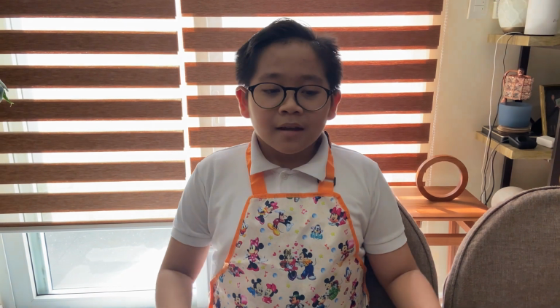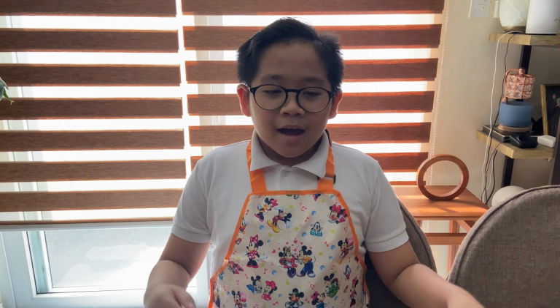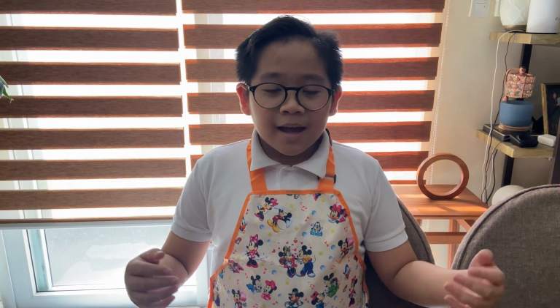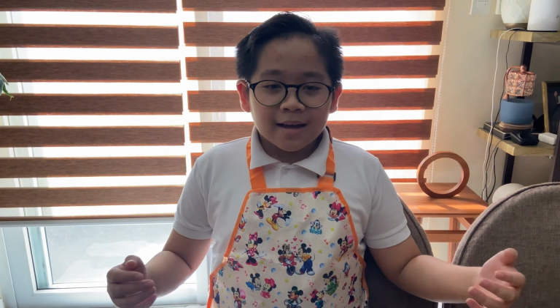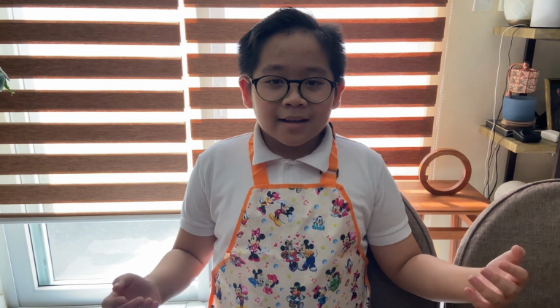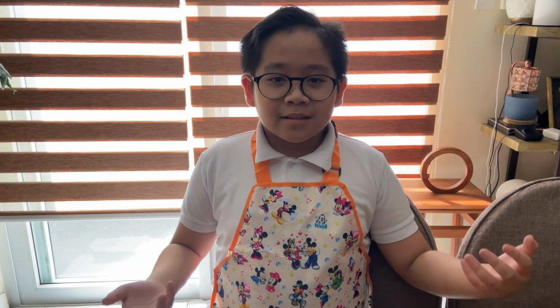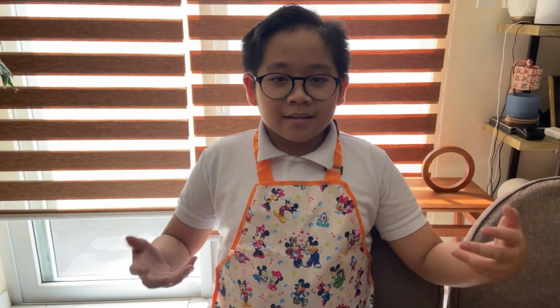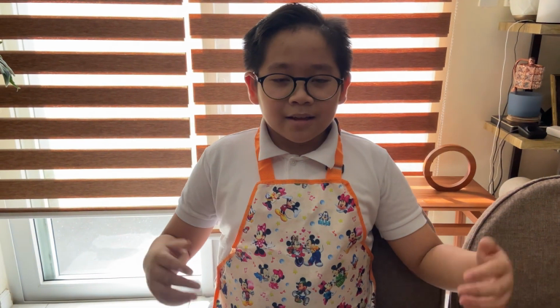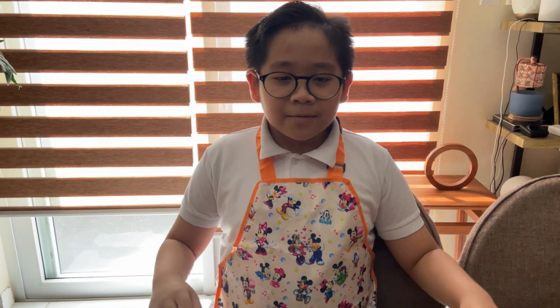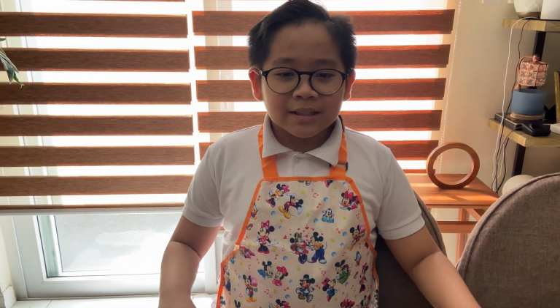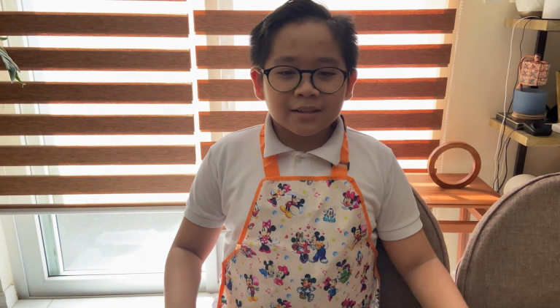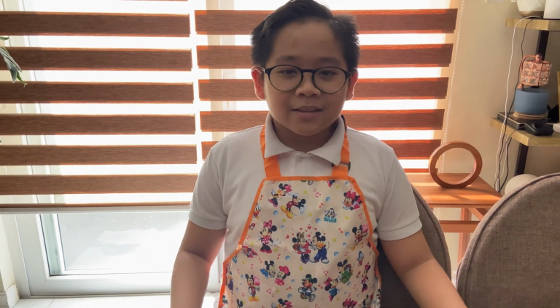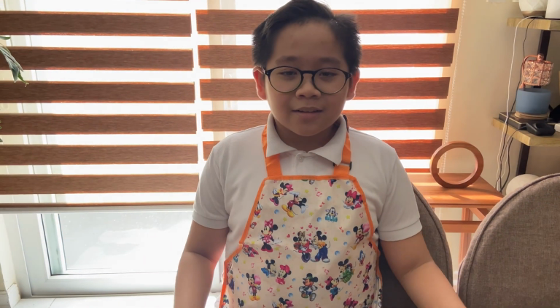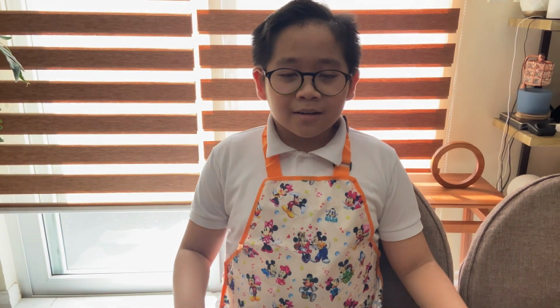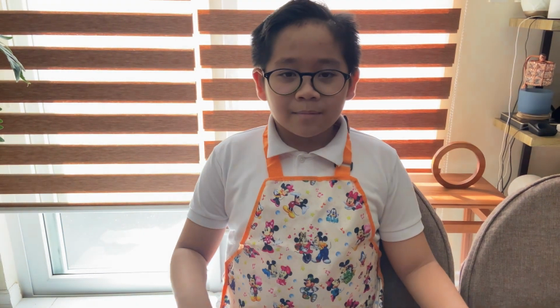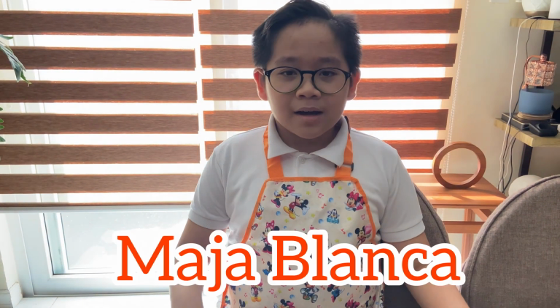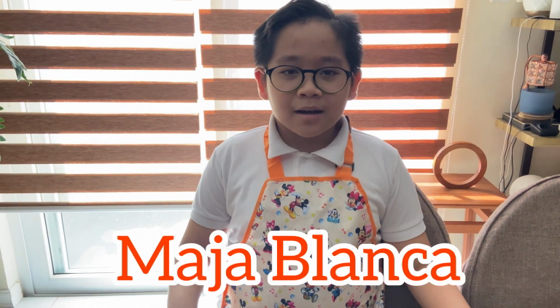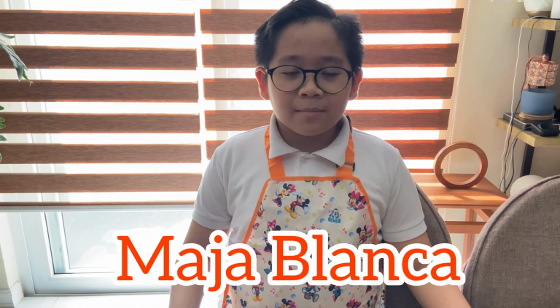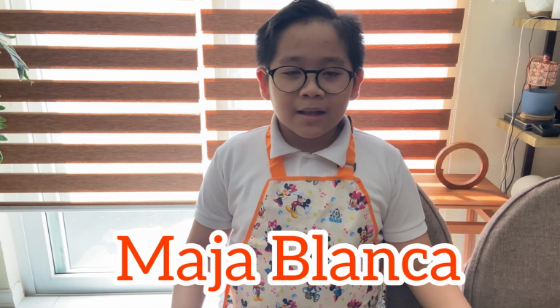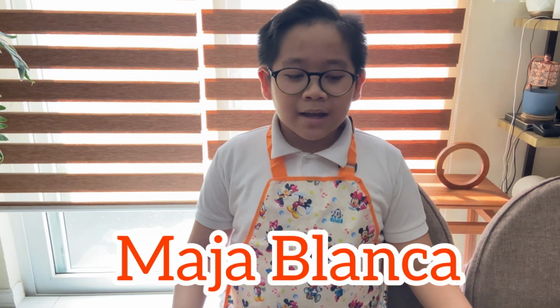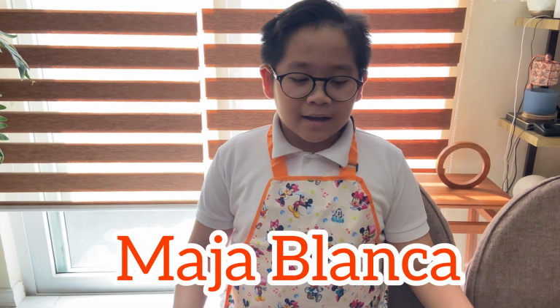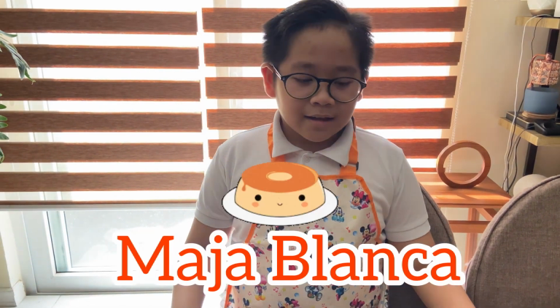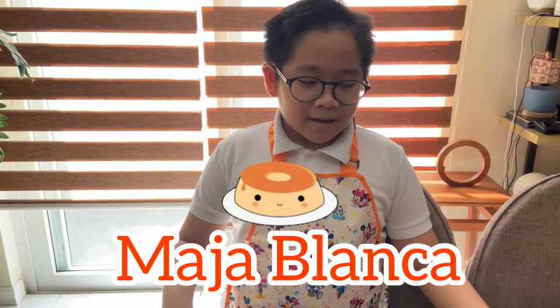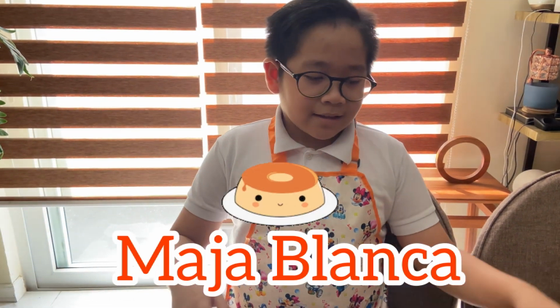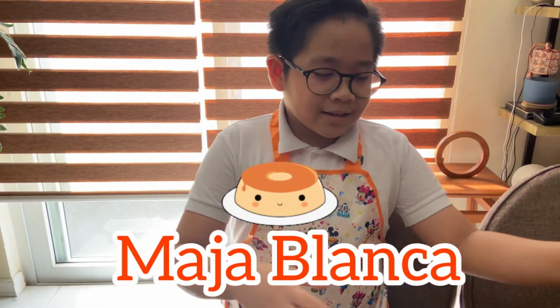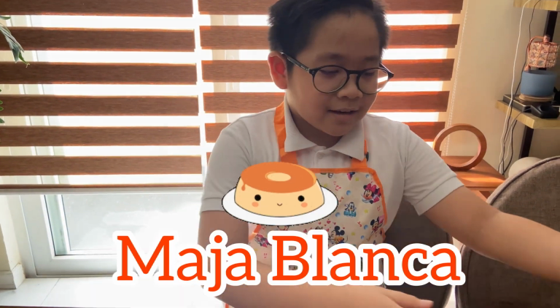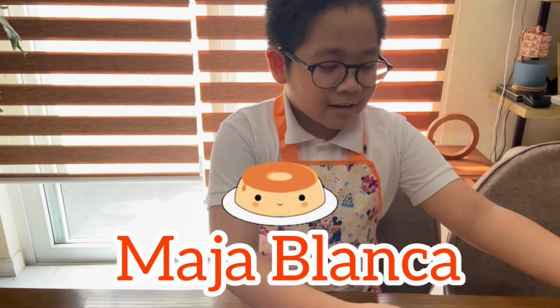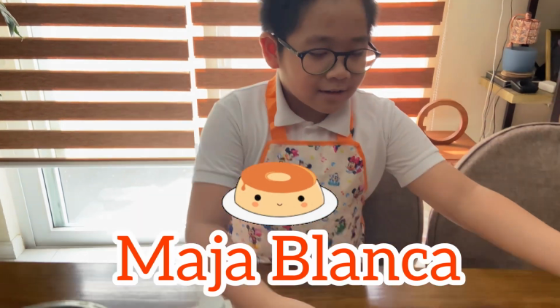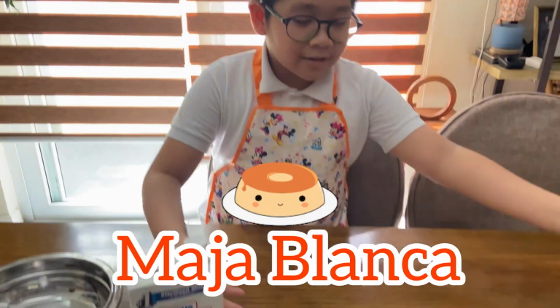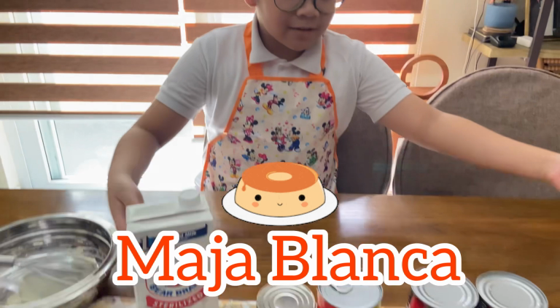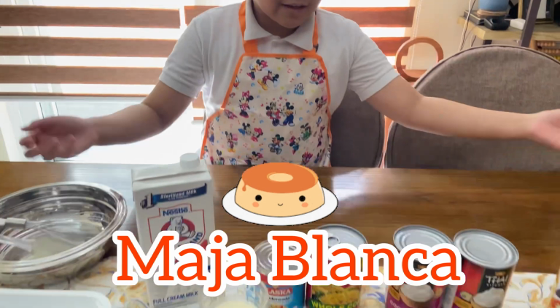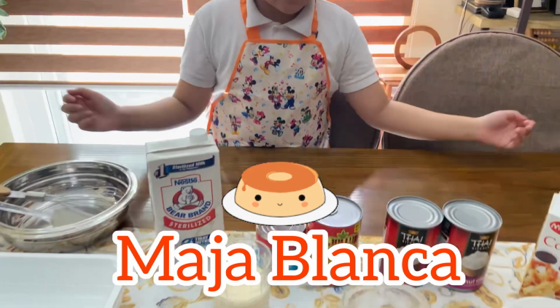Hi guys, today we are going to talk with Maja Blanca and here are the ingredients.